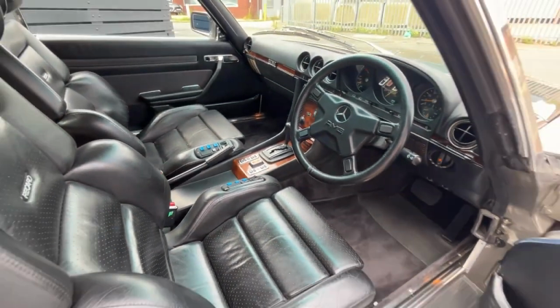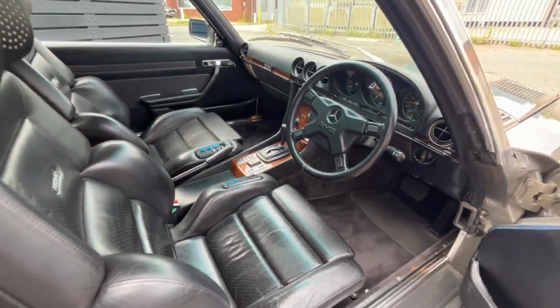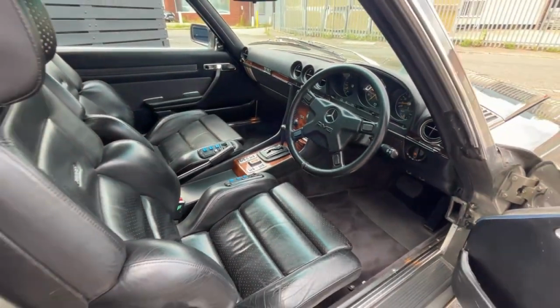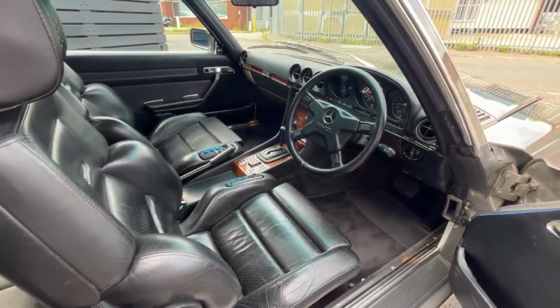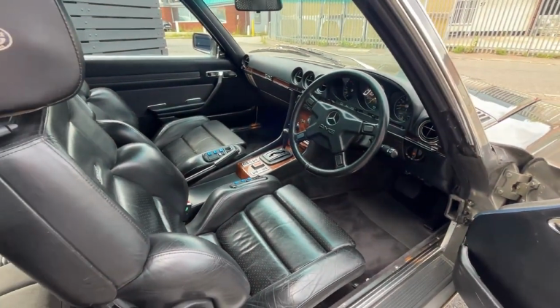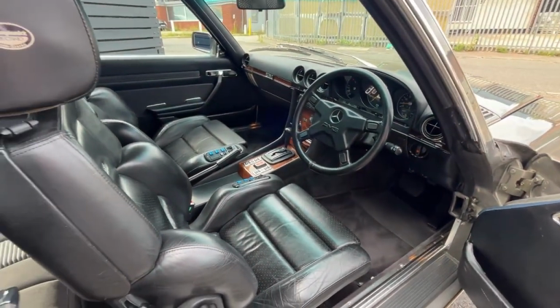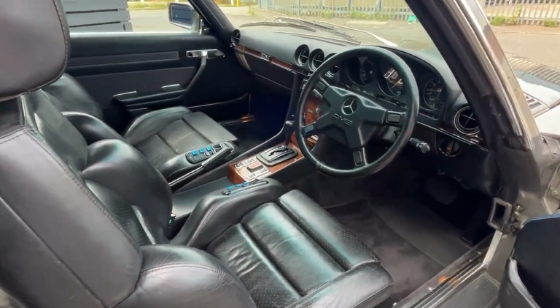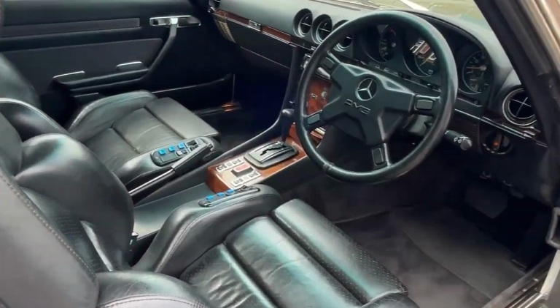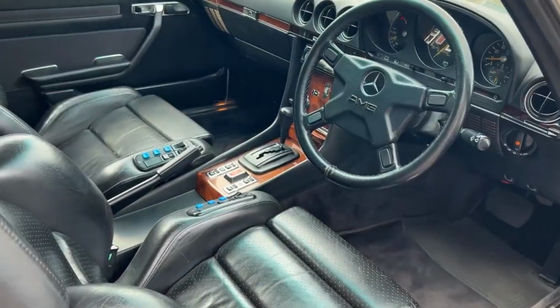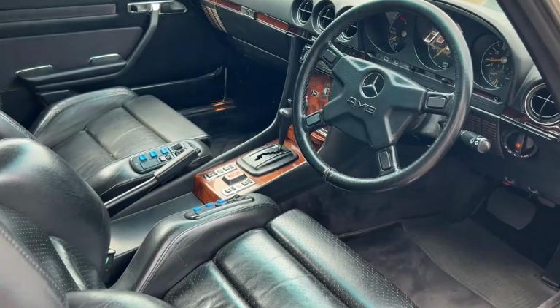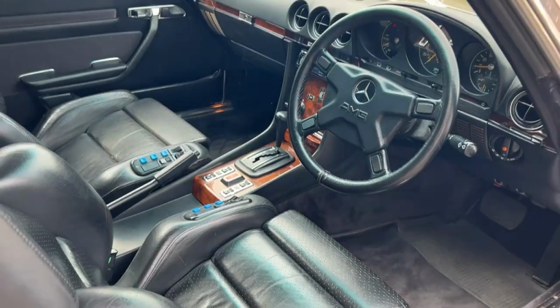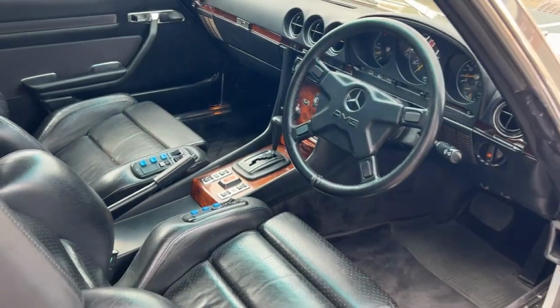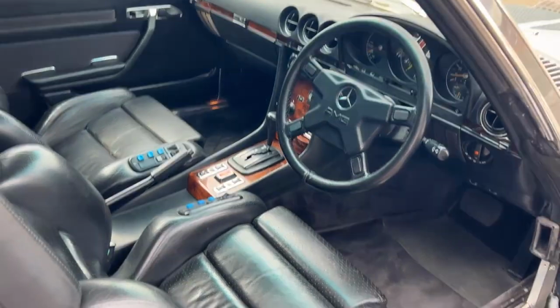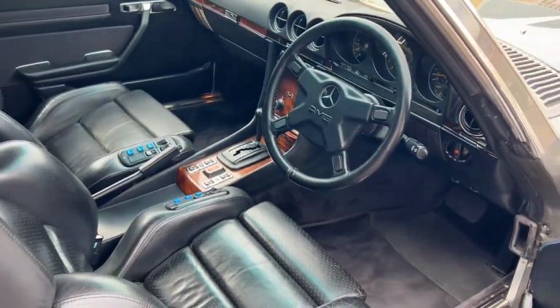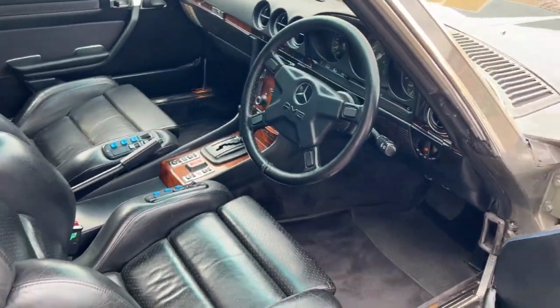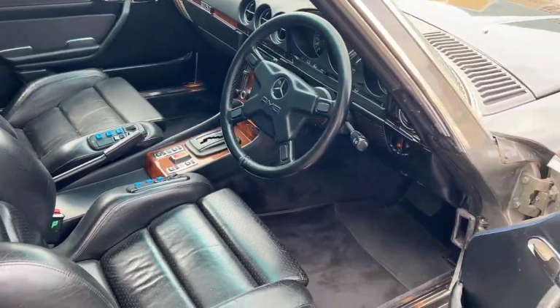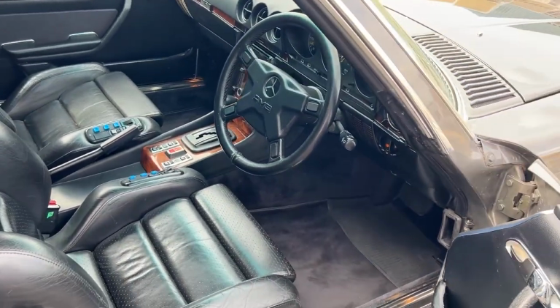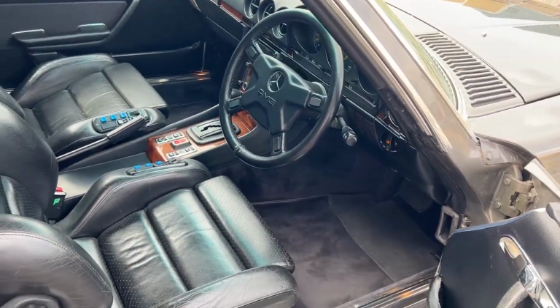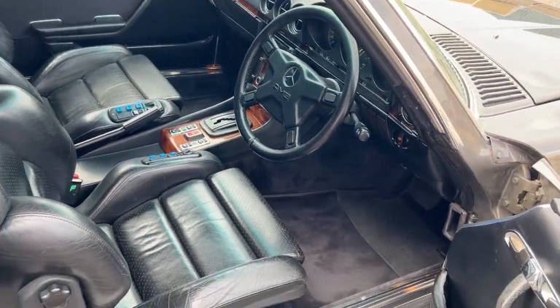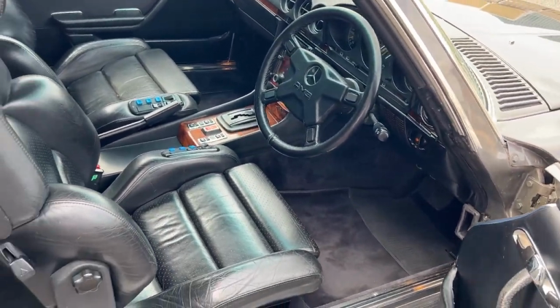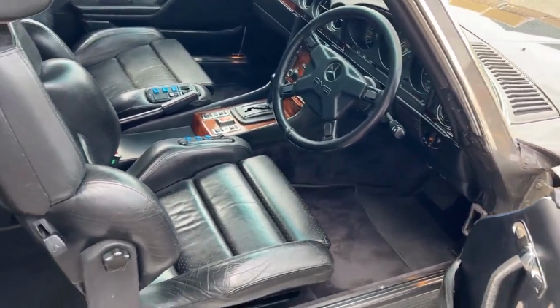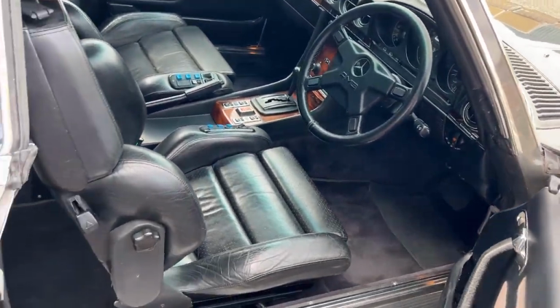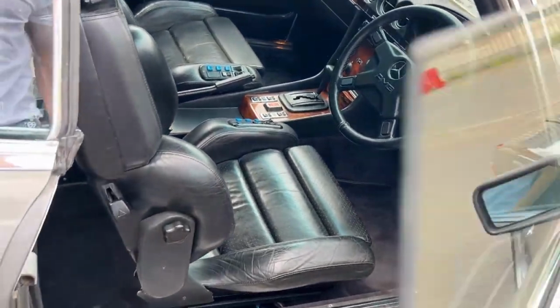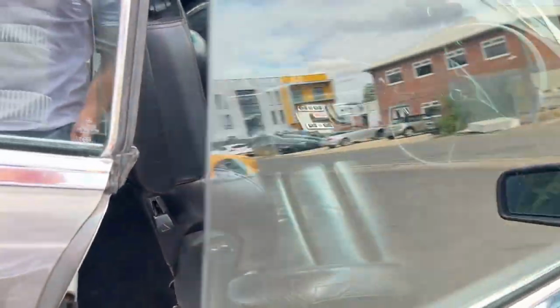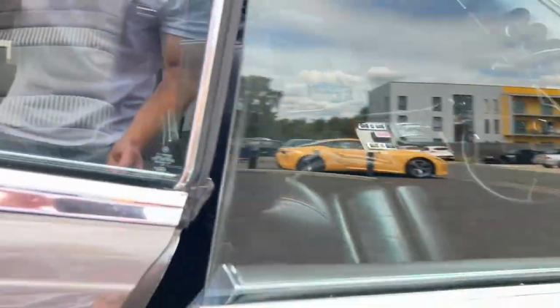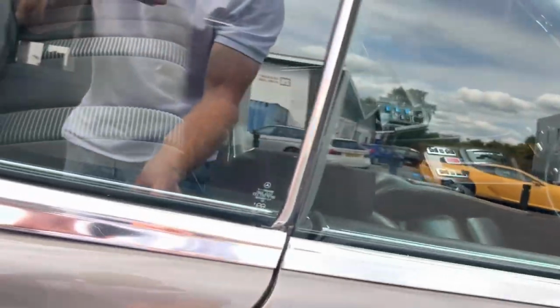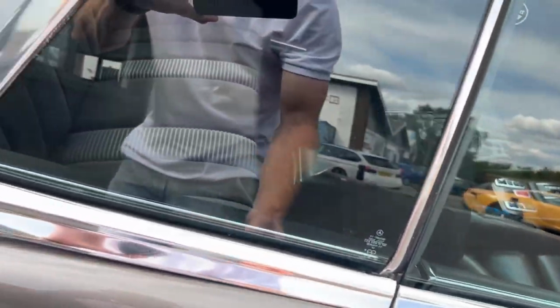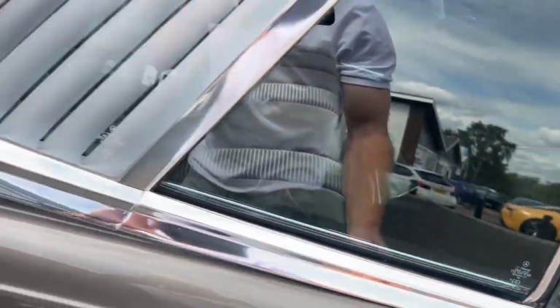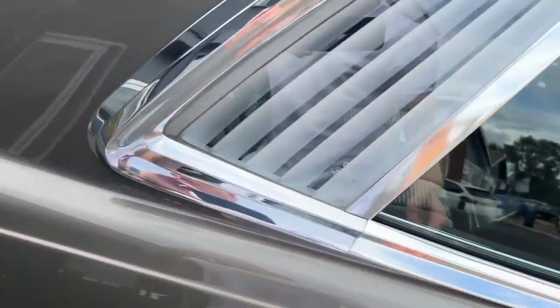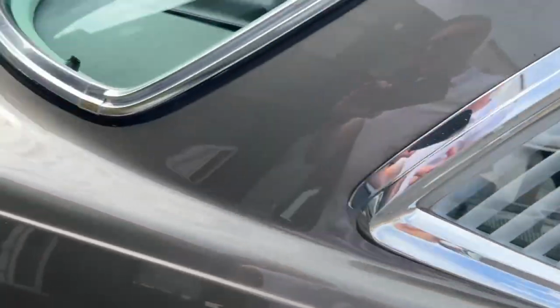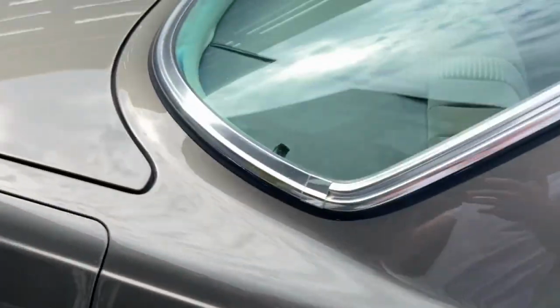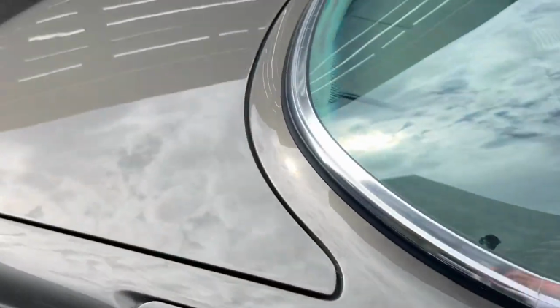Now if I show you under the bonnet, I'll show you the boot in a sec as well.